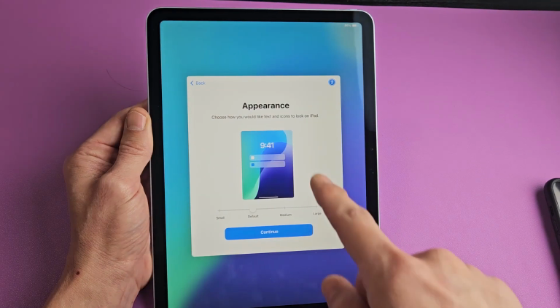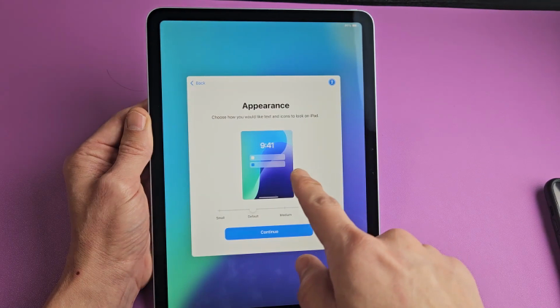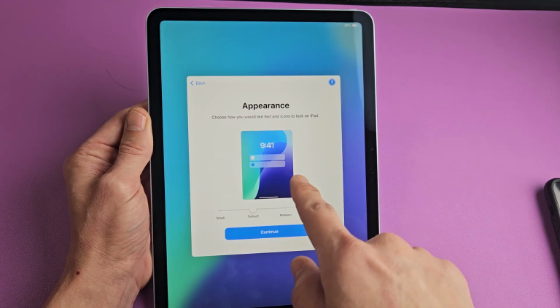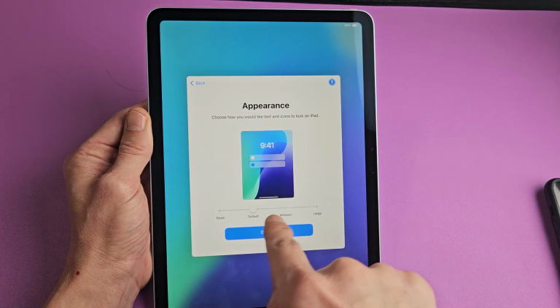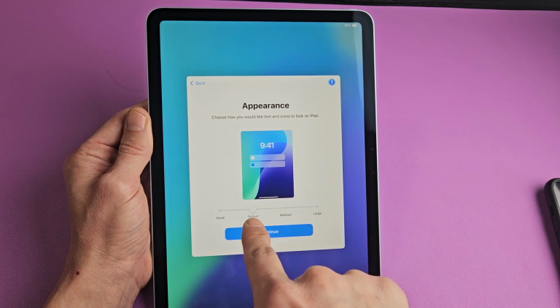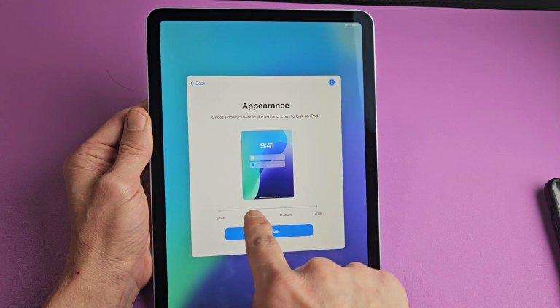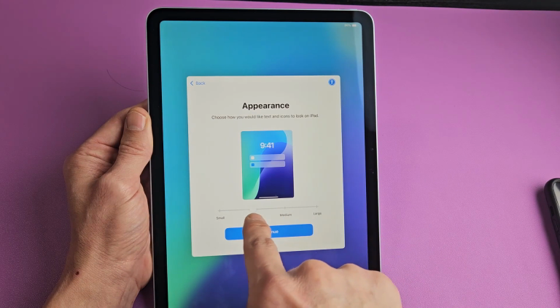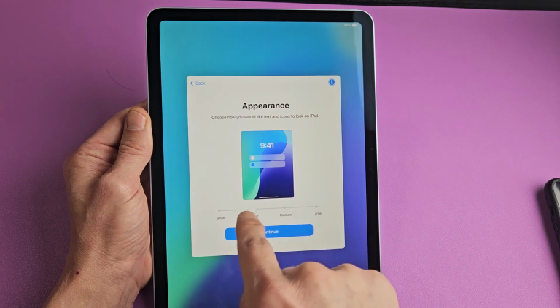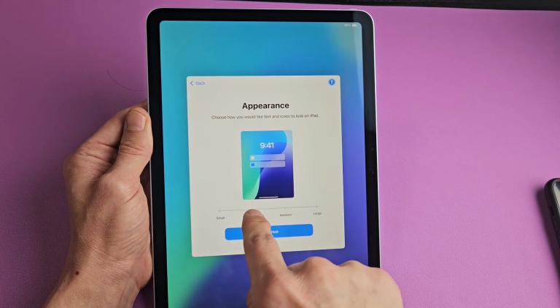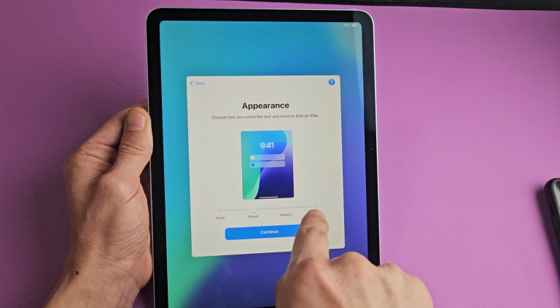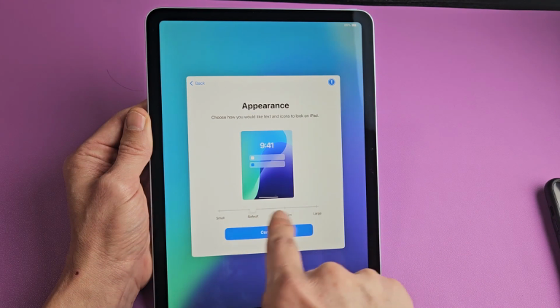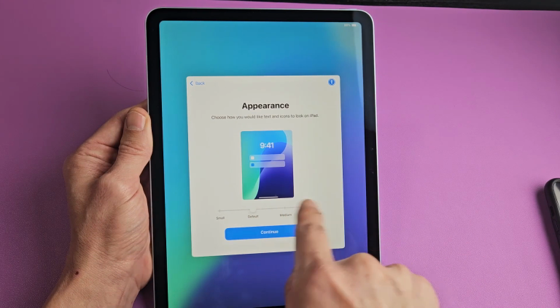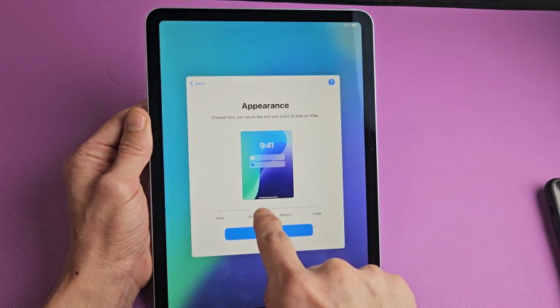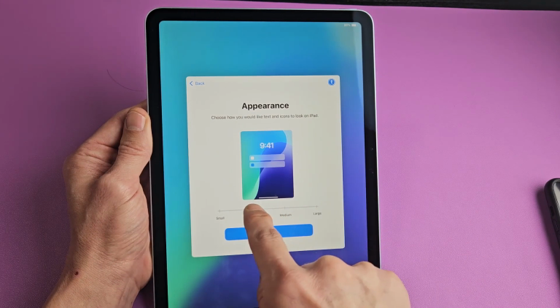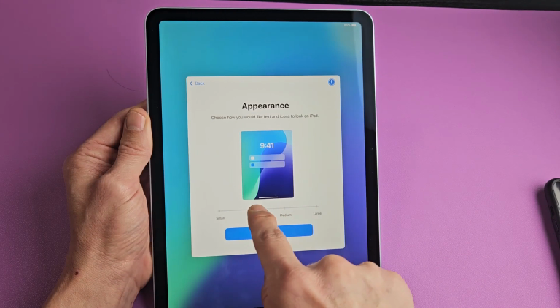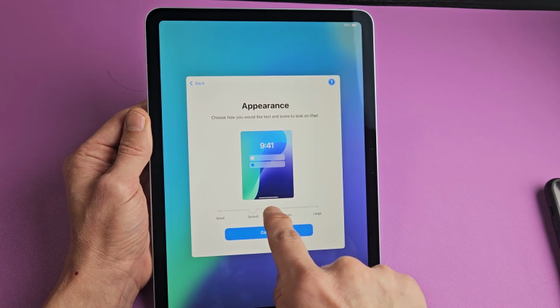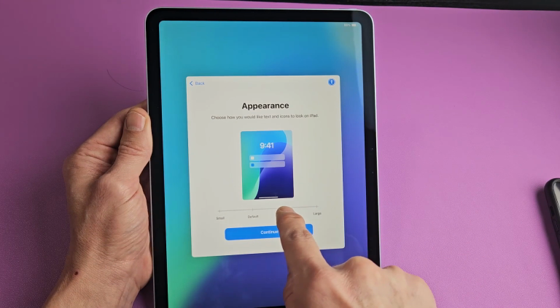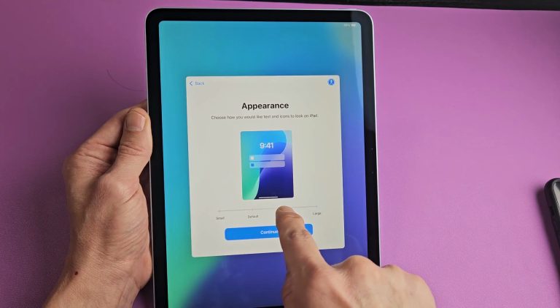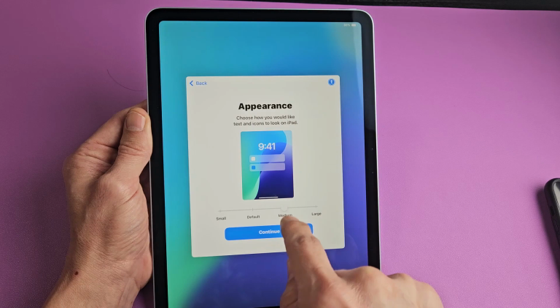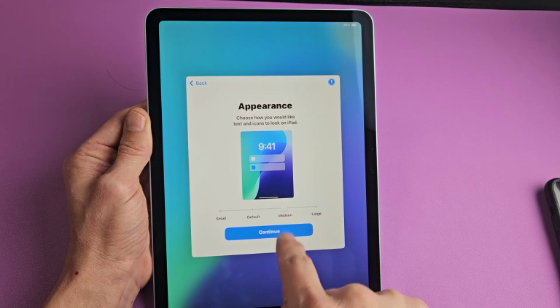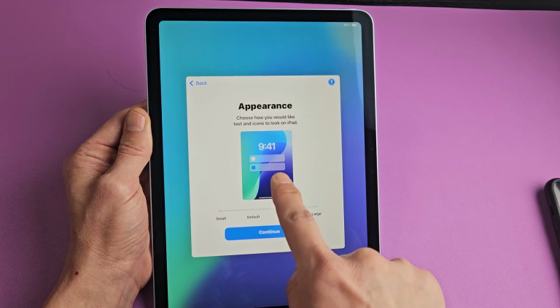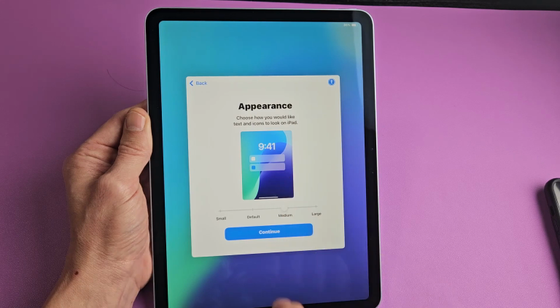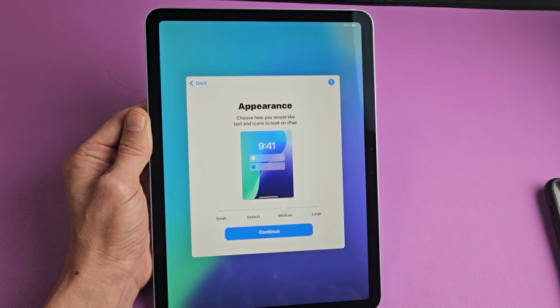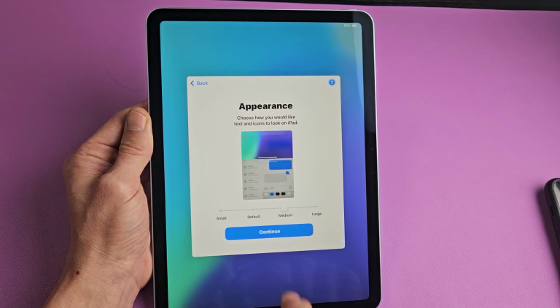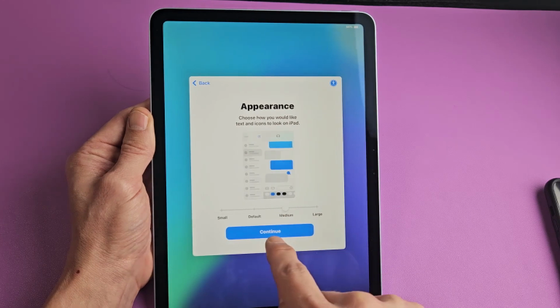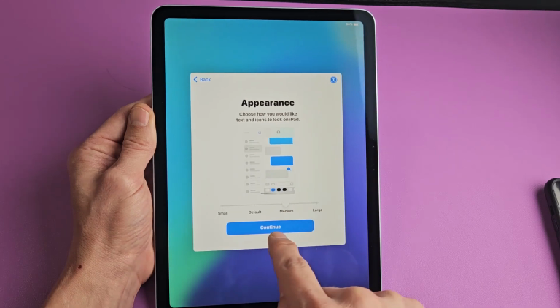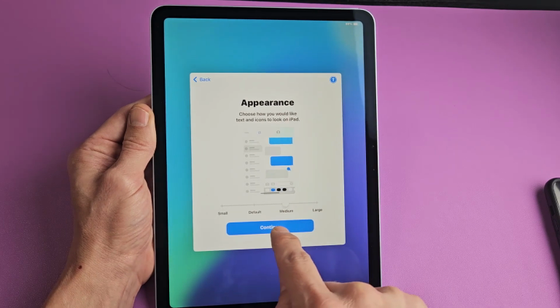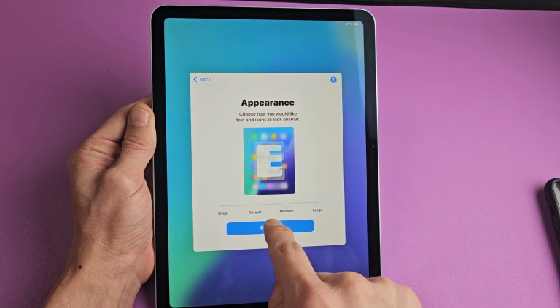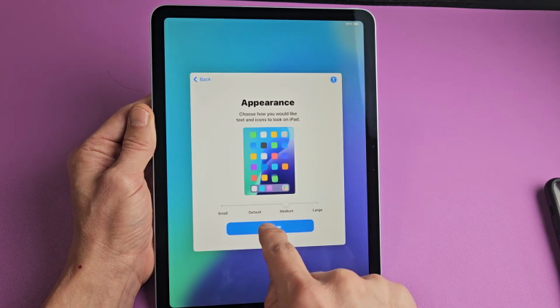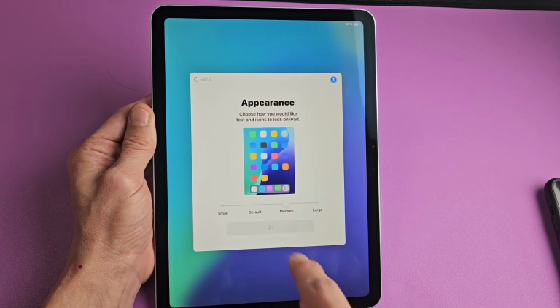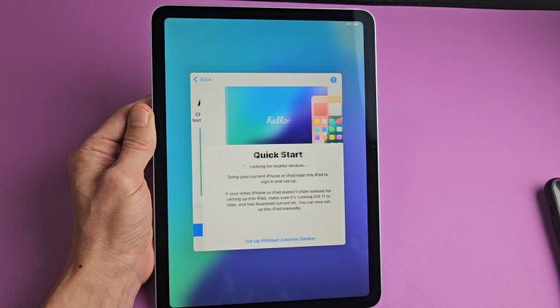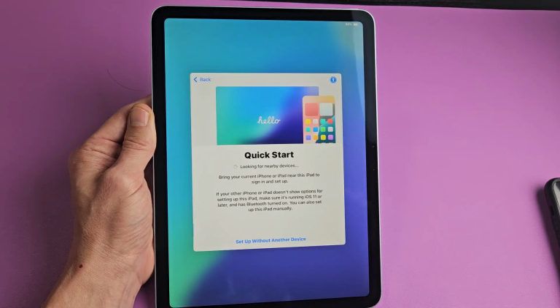Here's the appearance. It's set on default, and you can move it up and down. For me, I like to keep mine on medium right there, and I'm going to tap on continue.